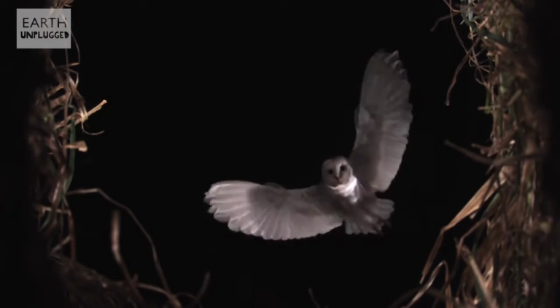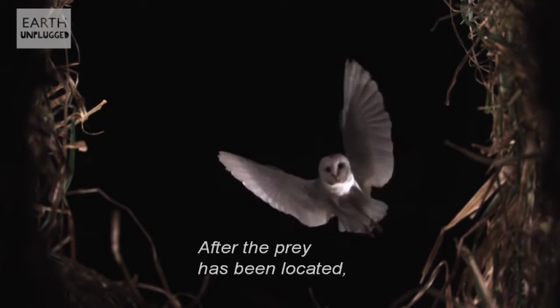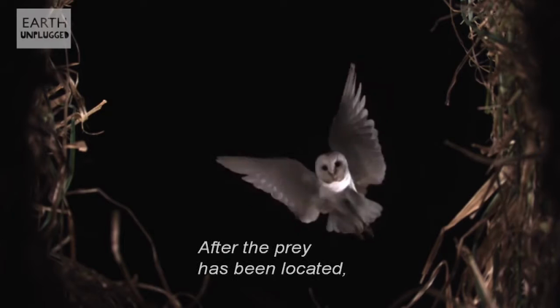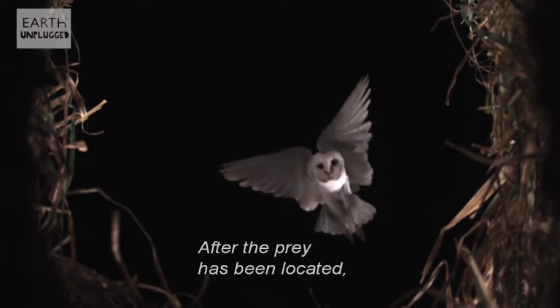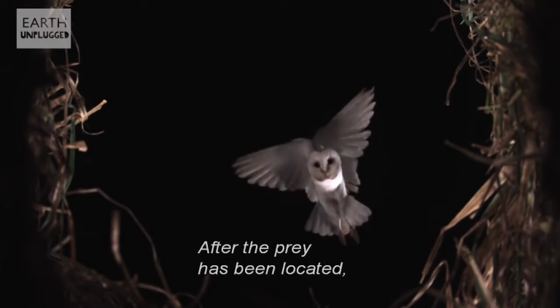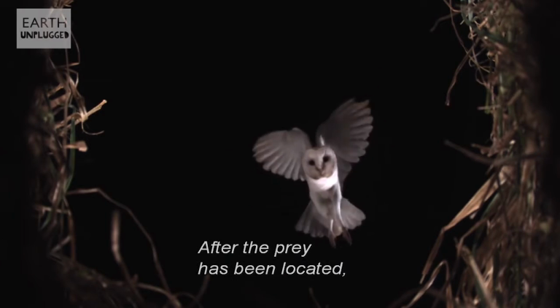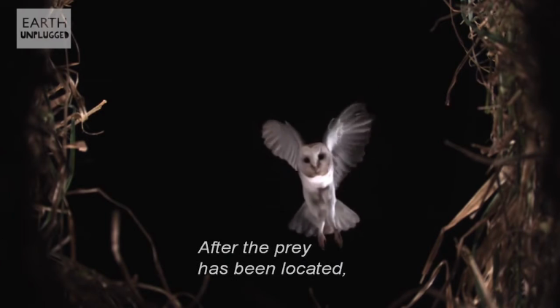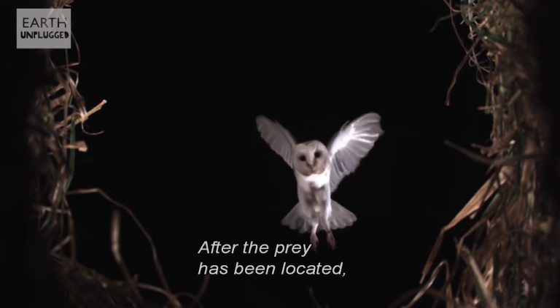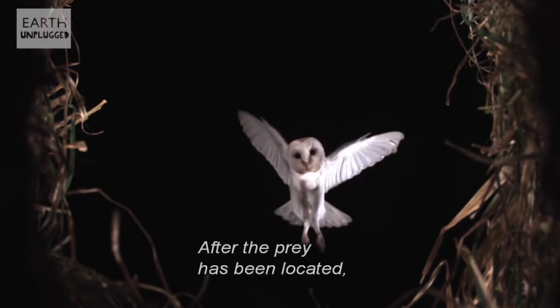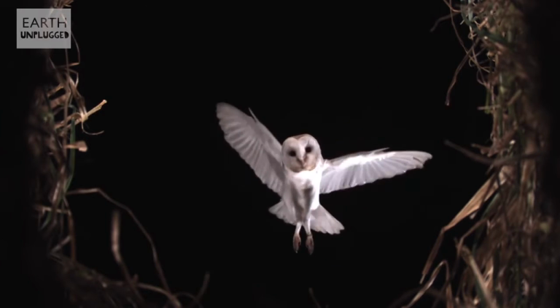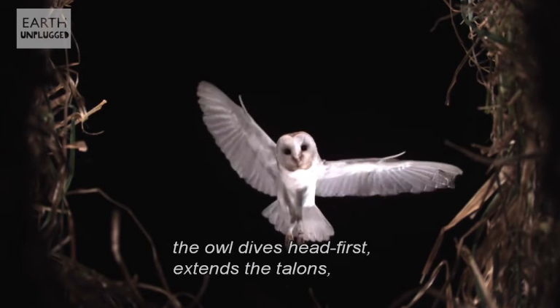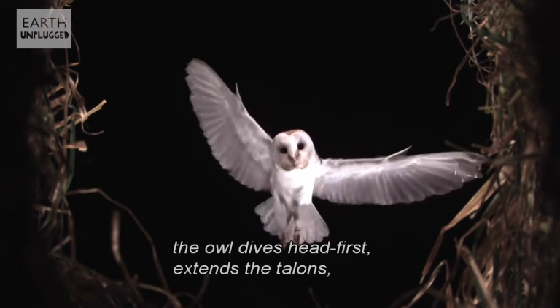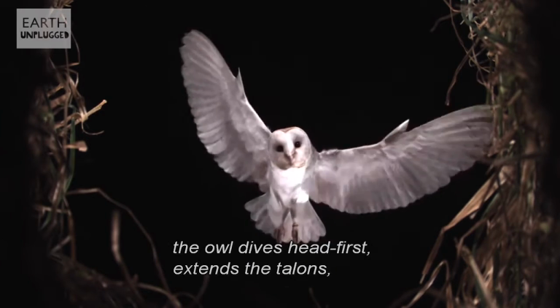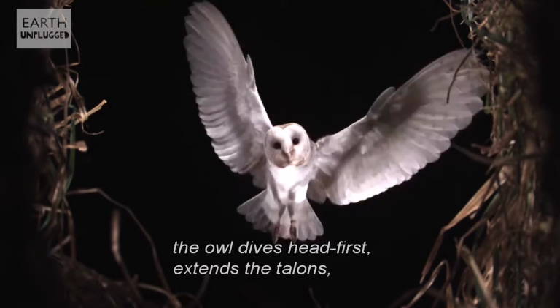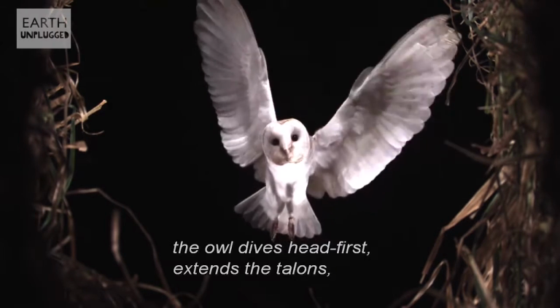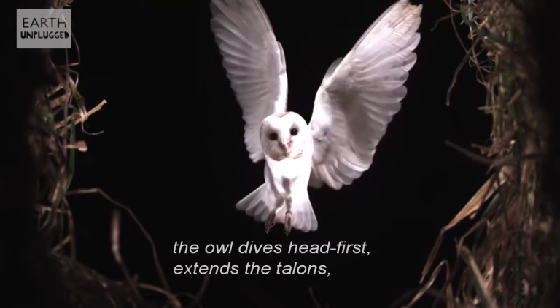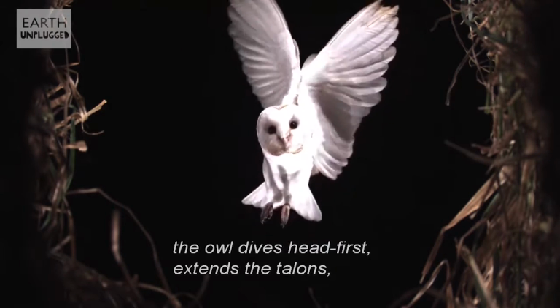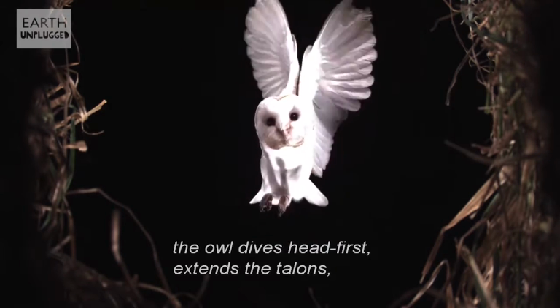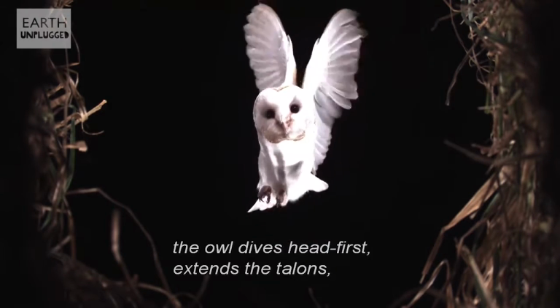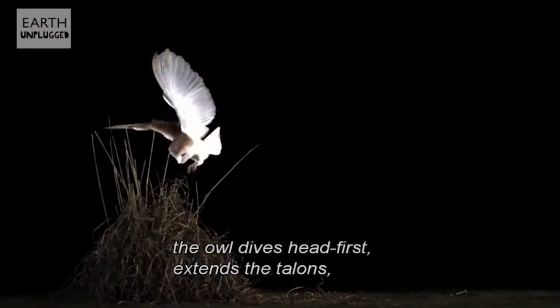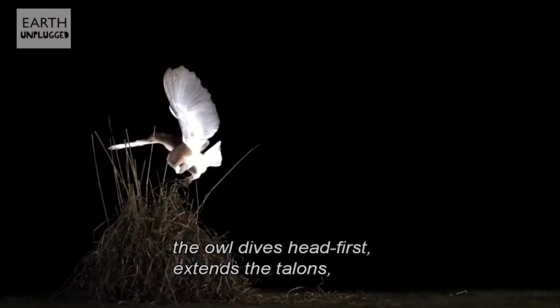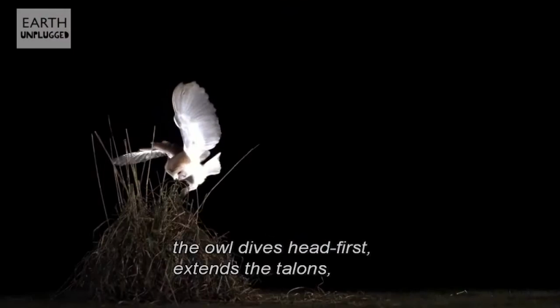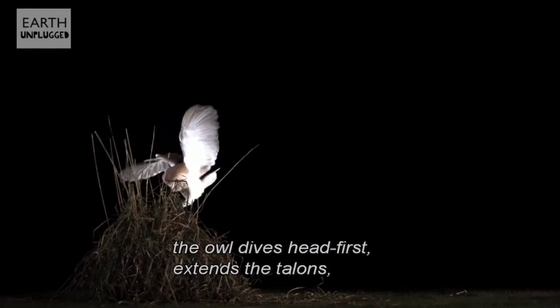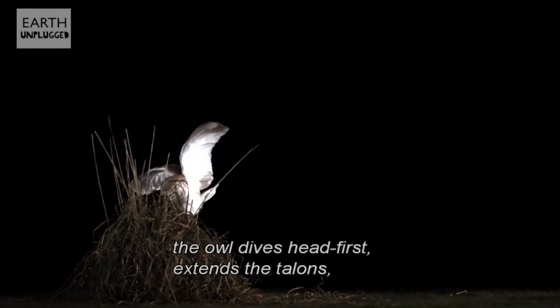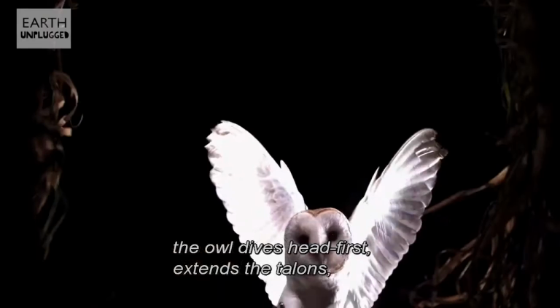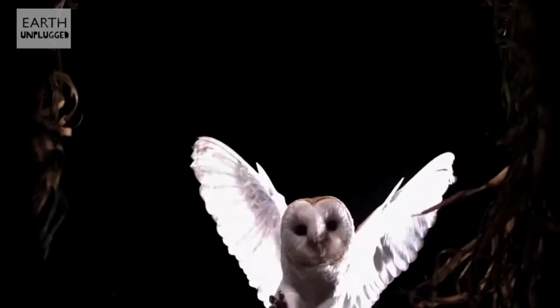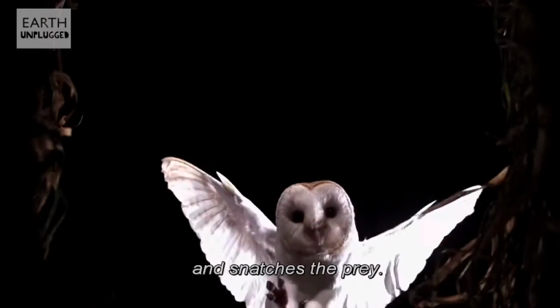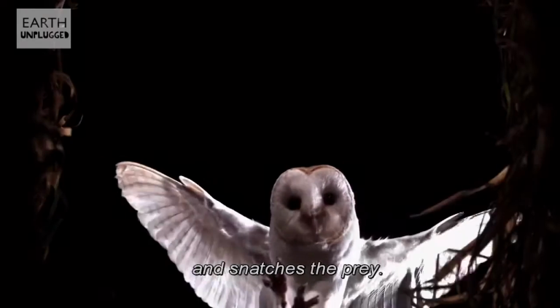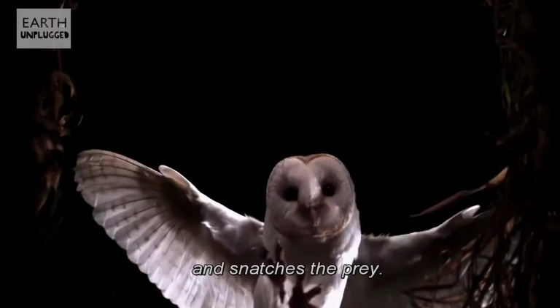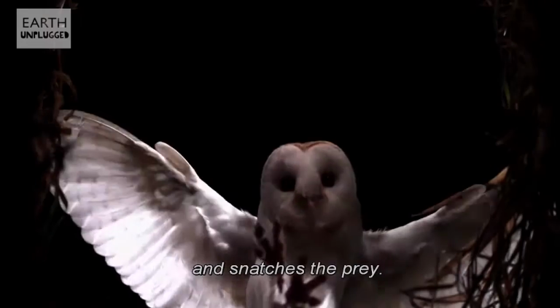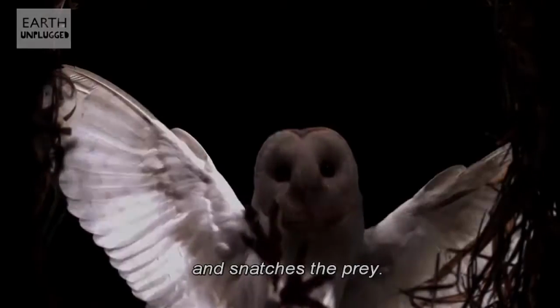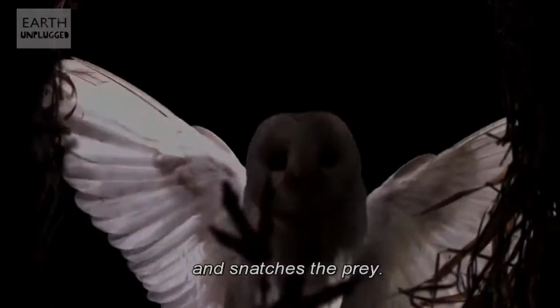After the prey has been located, the owl dives head first, extends the talons and snatches the prey.